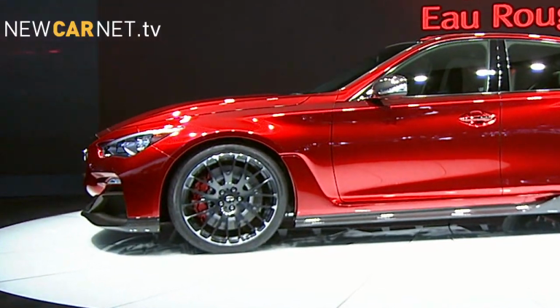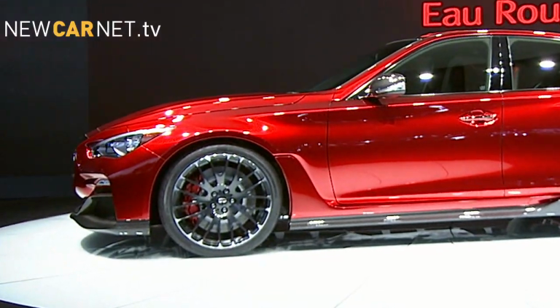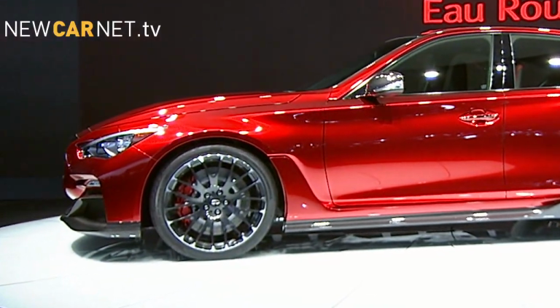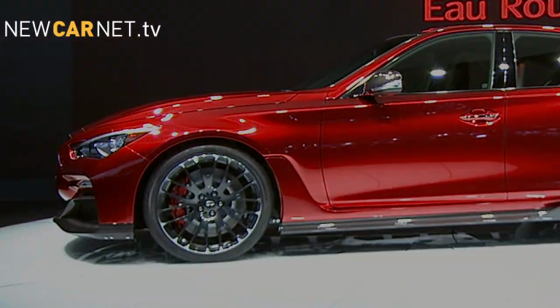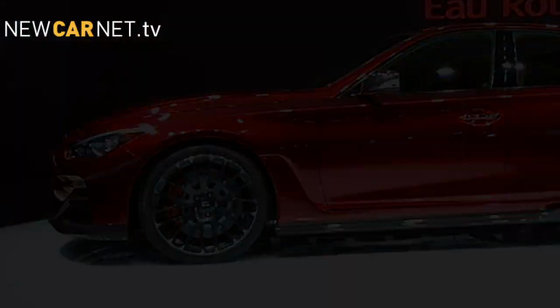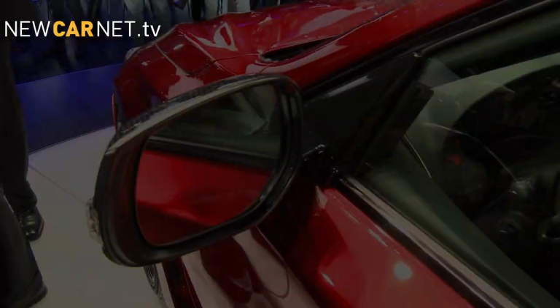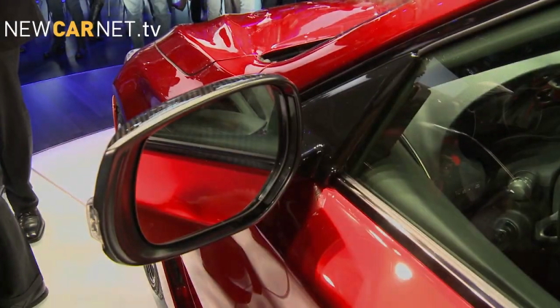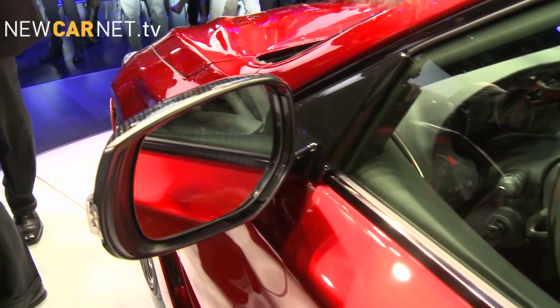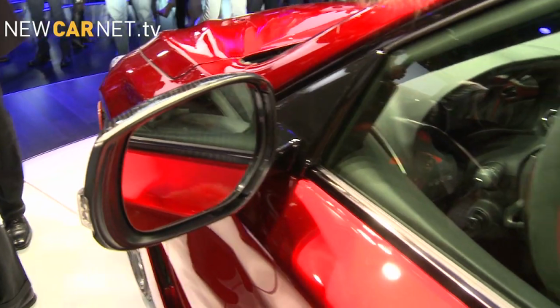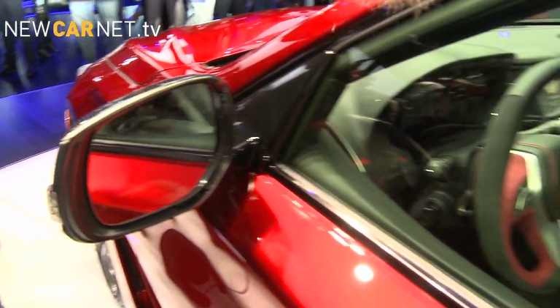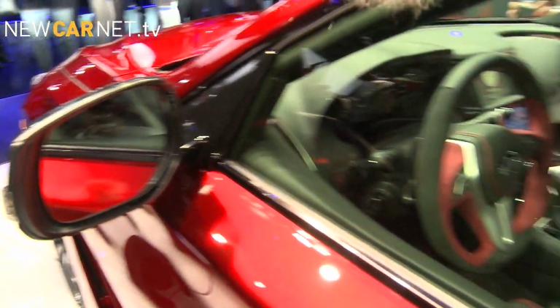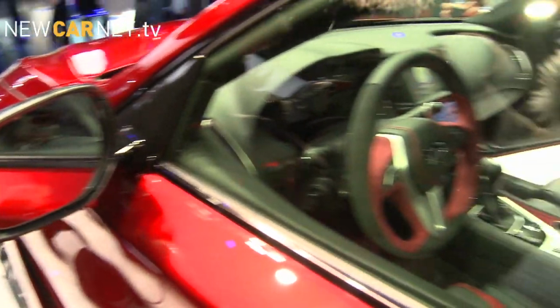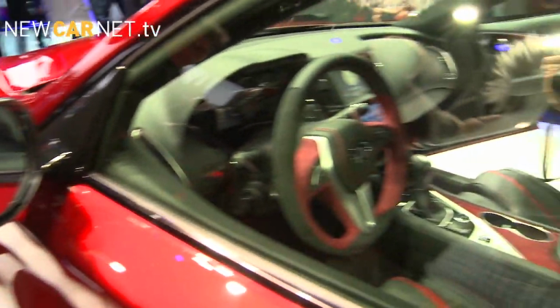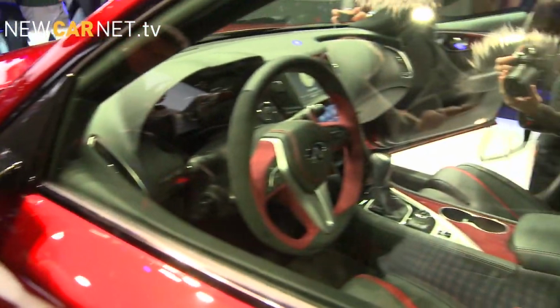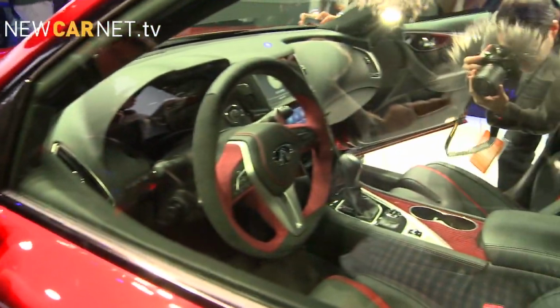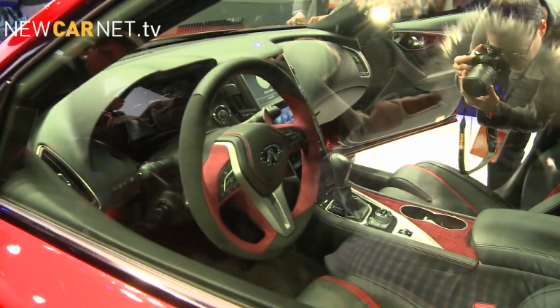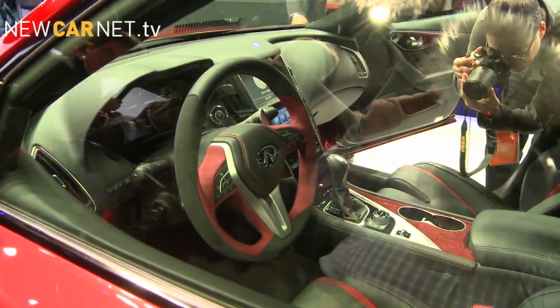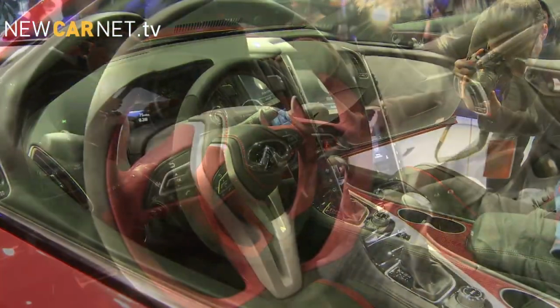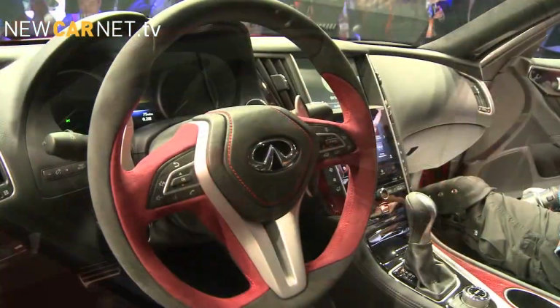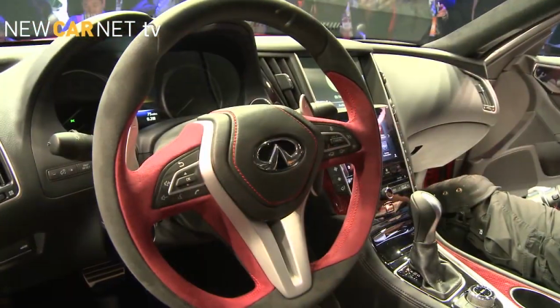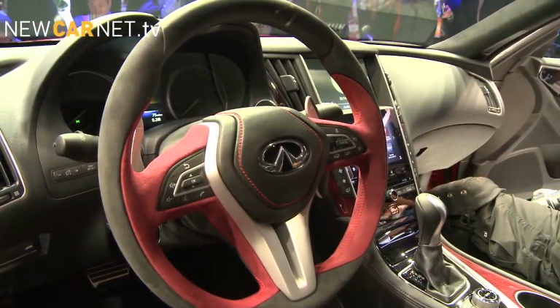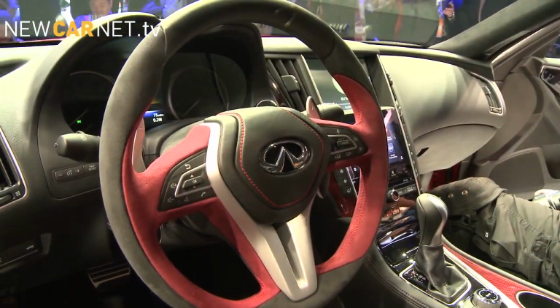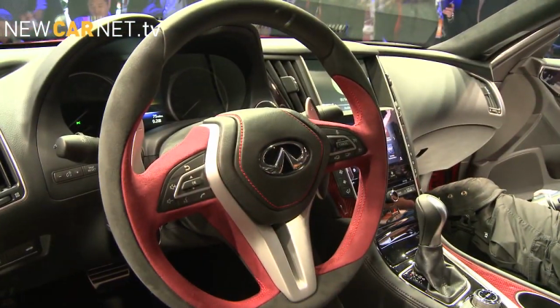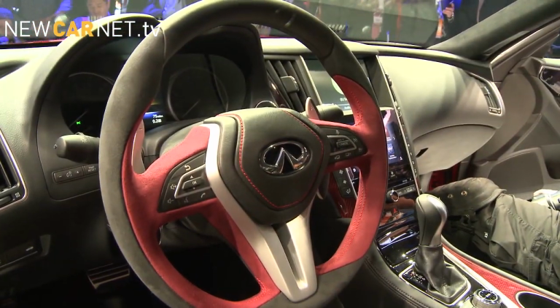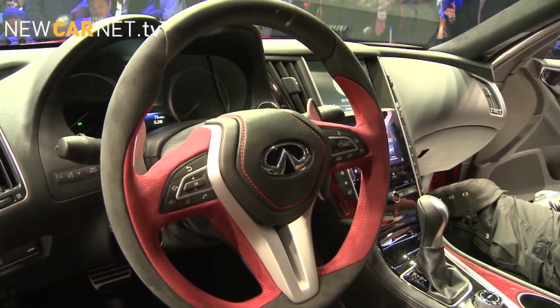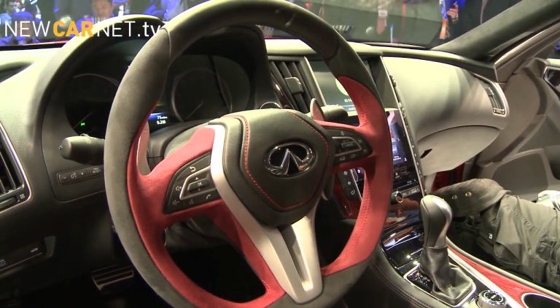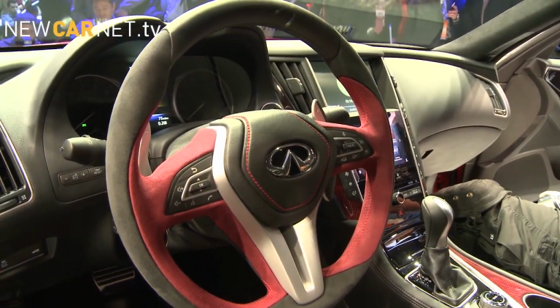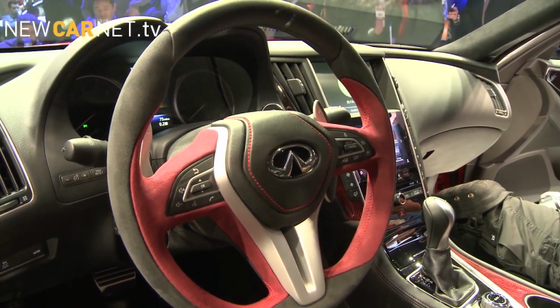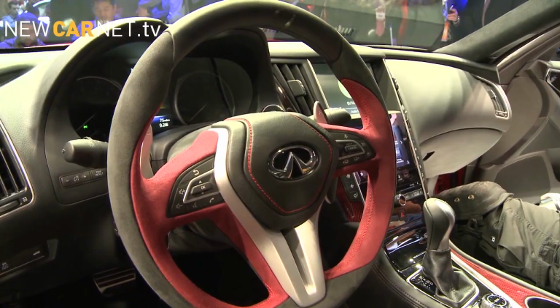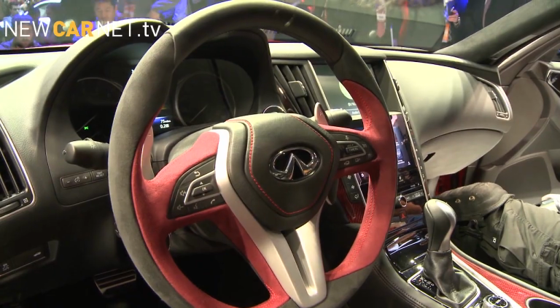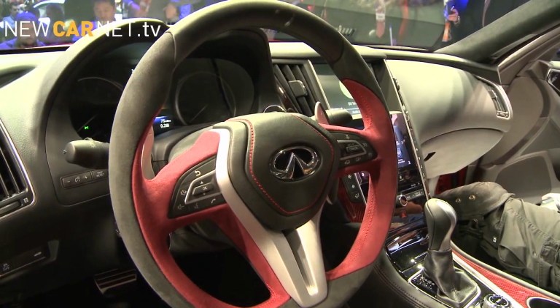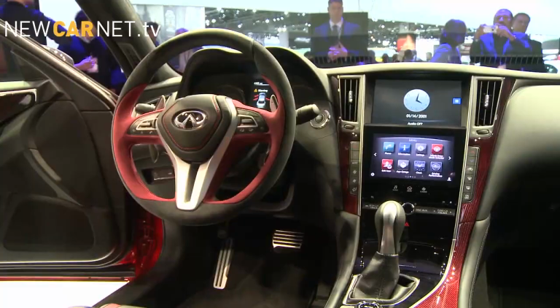Inside, the carbon fiber detailing is red-infused, while the obligatory sport steering wheel features F1-style paddle shifters.